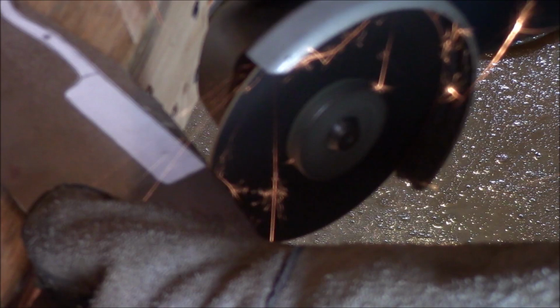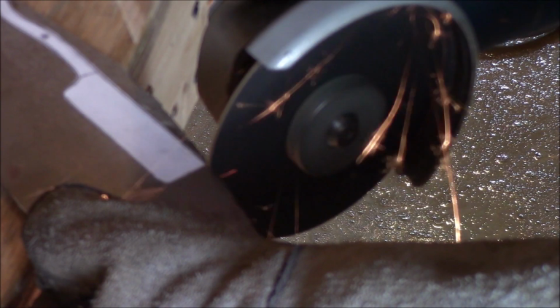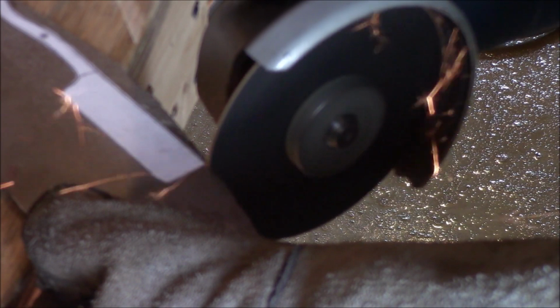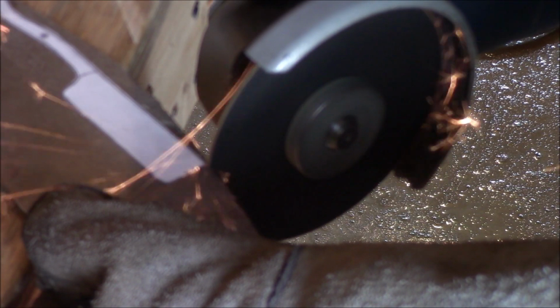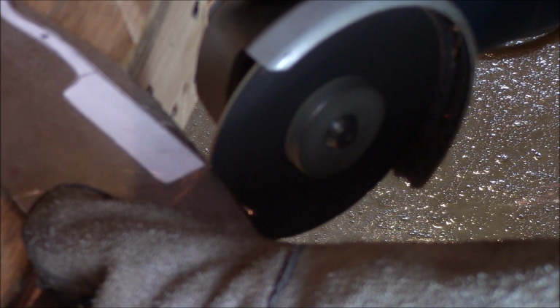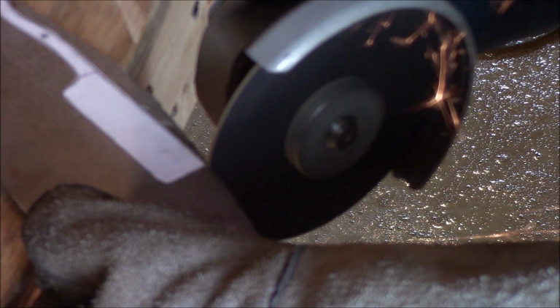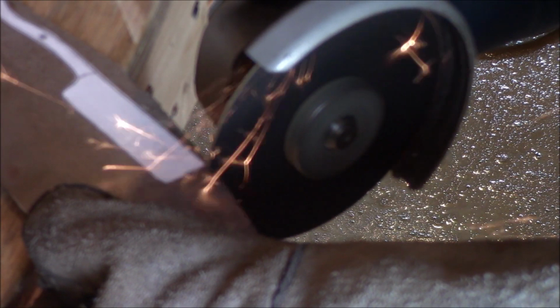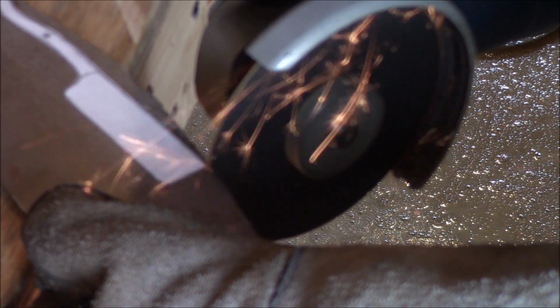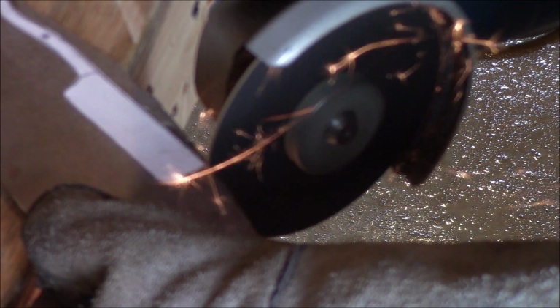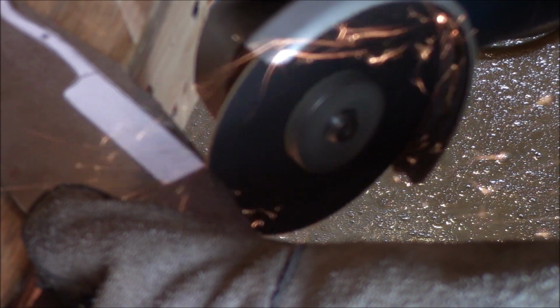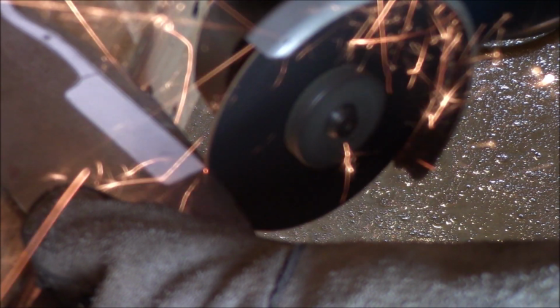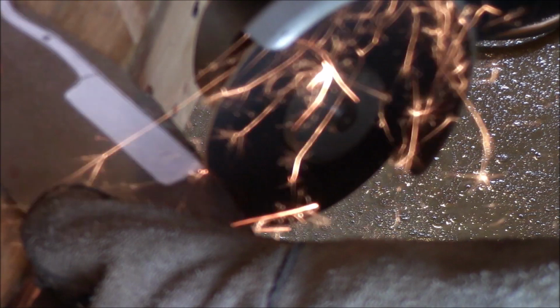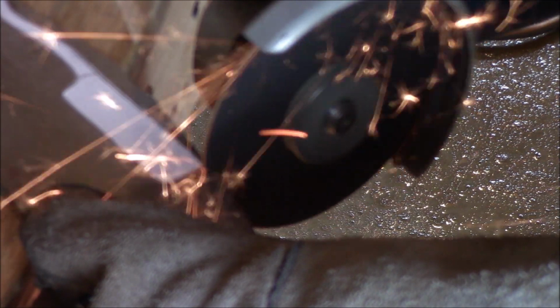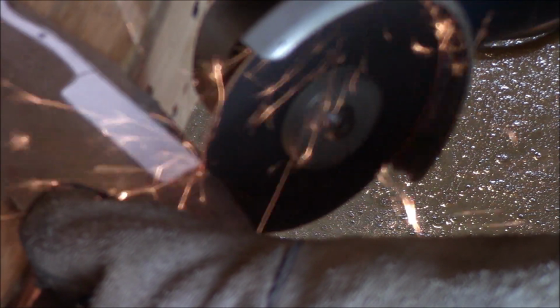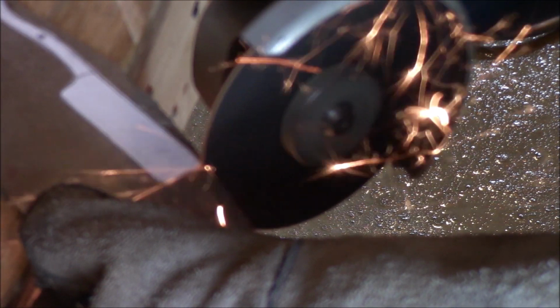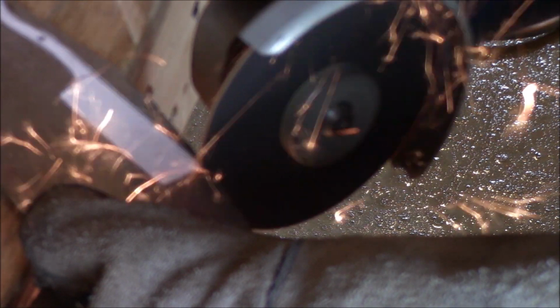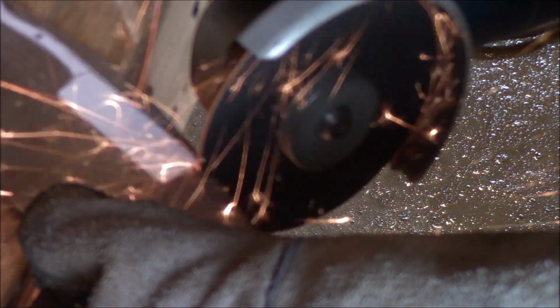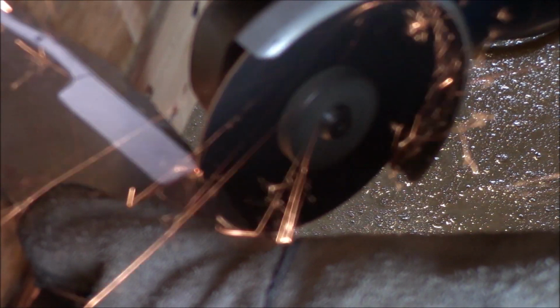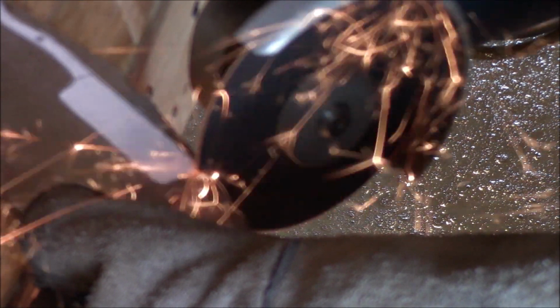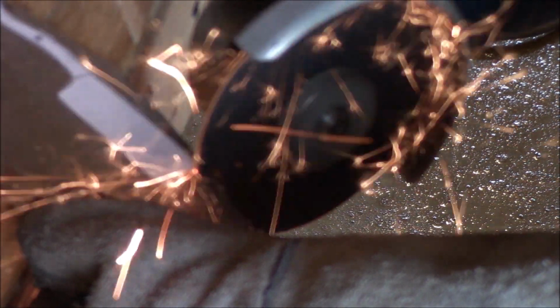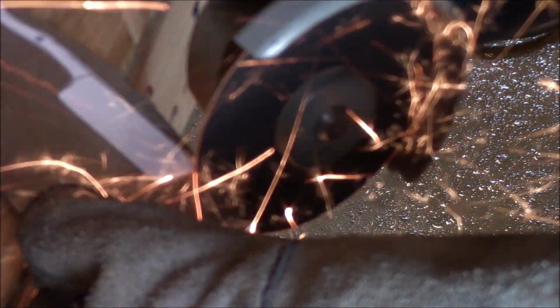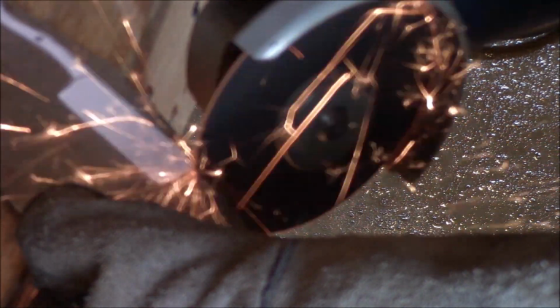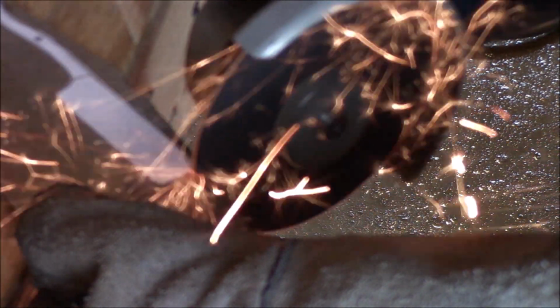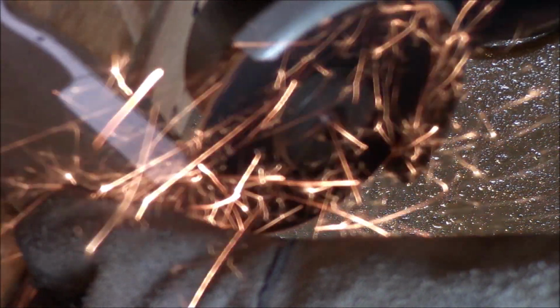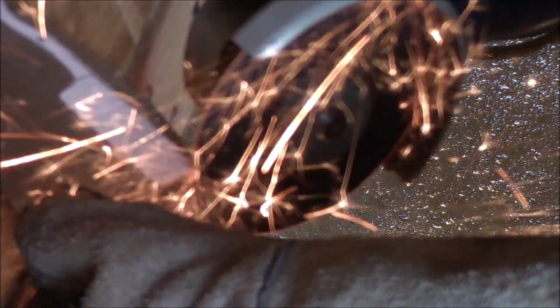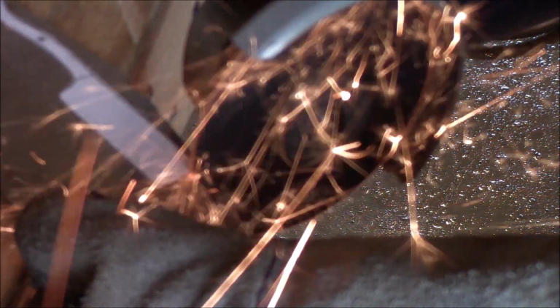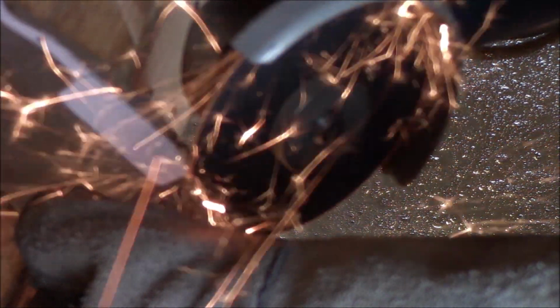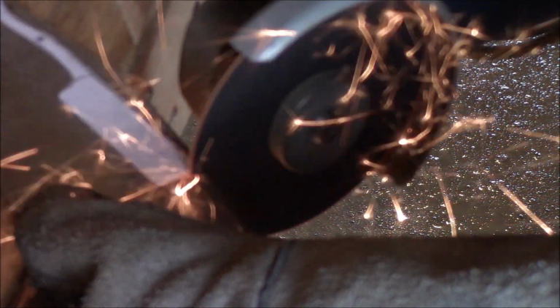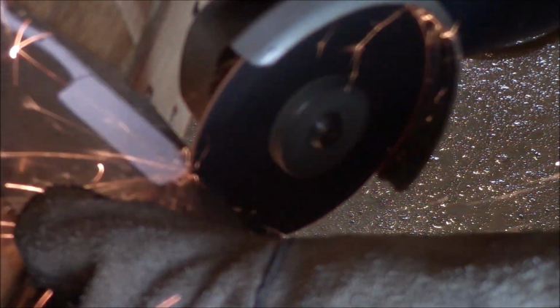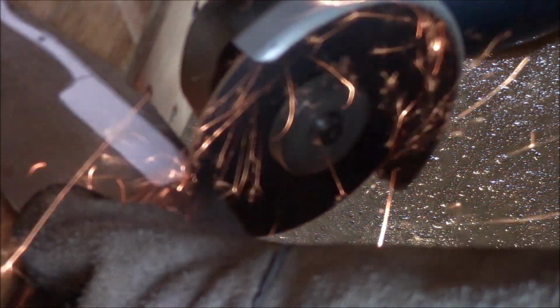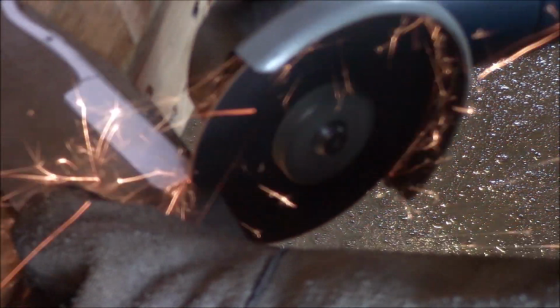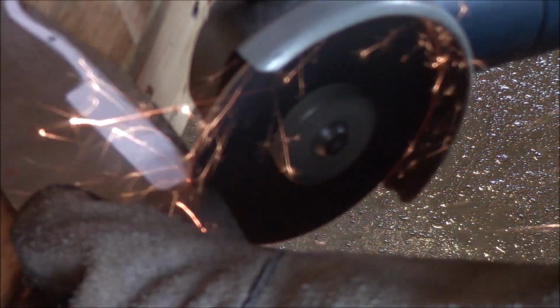The first step for me in any knife build is always cutting out the rough shape of the knife using a cutting wheel on my angle grinder.